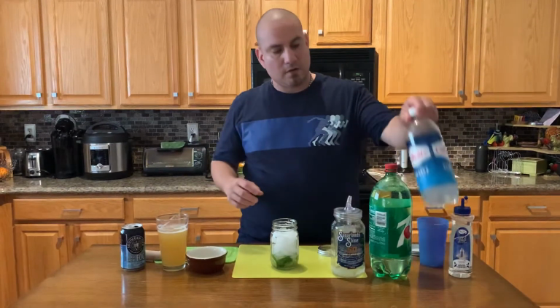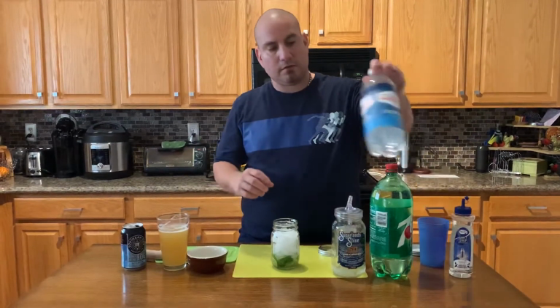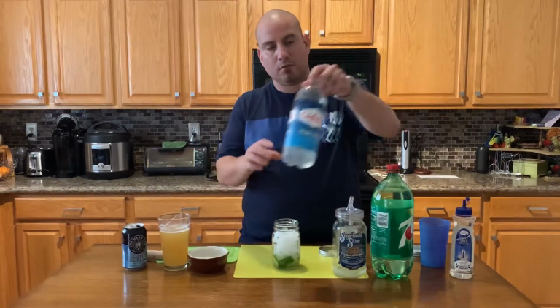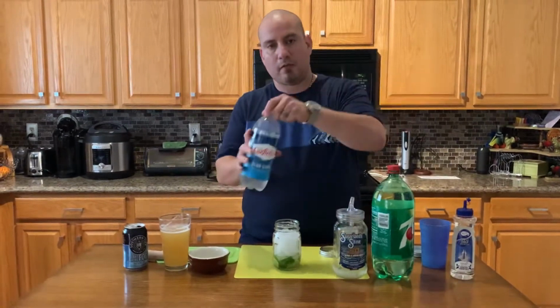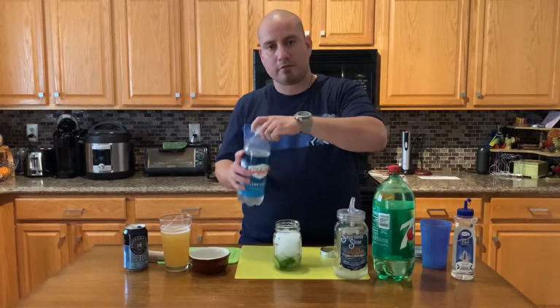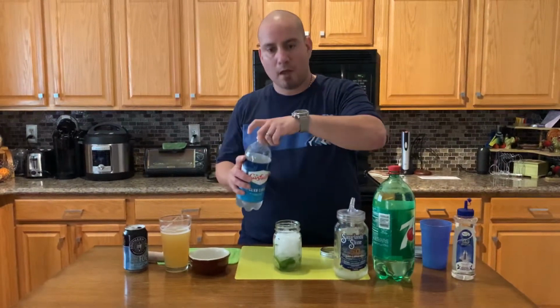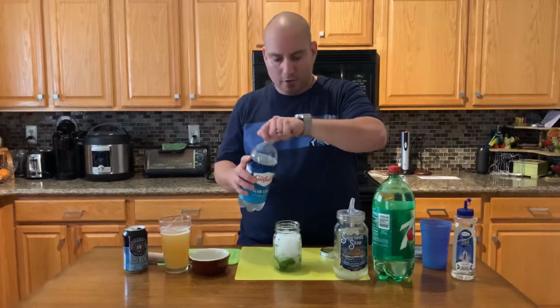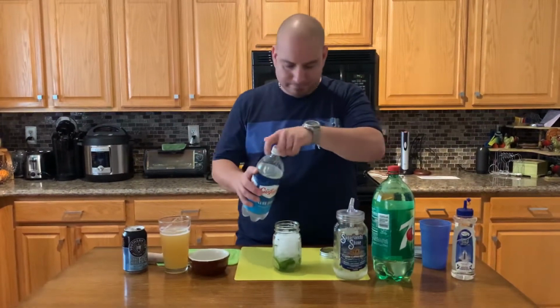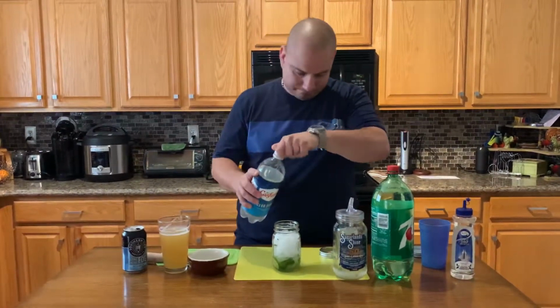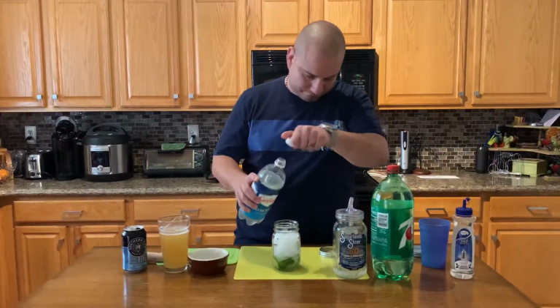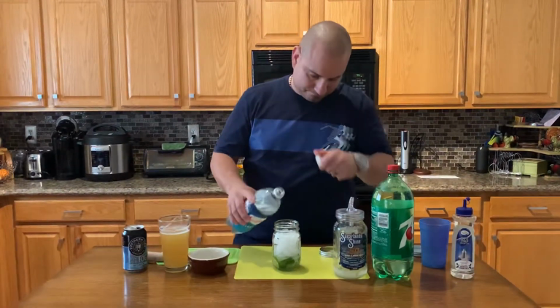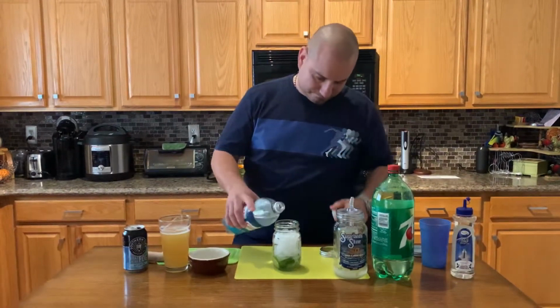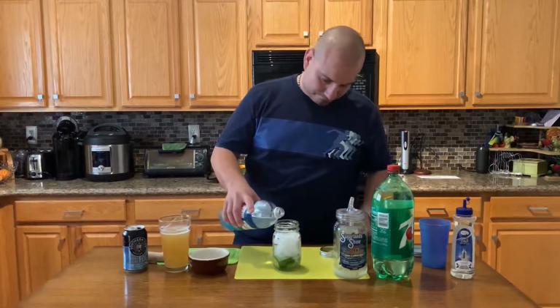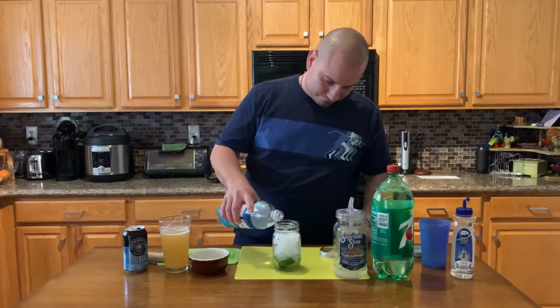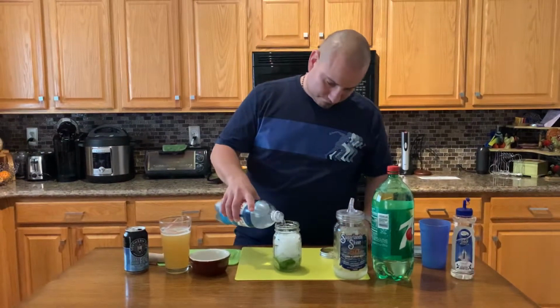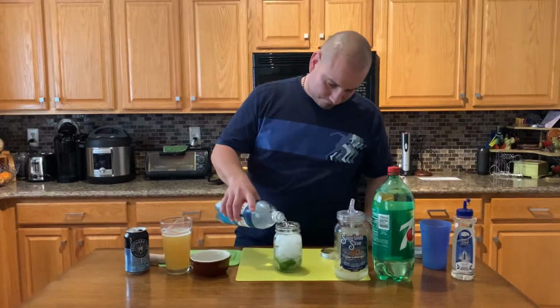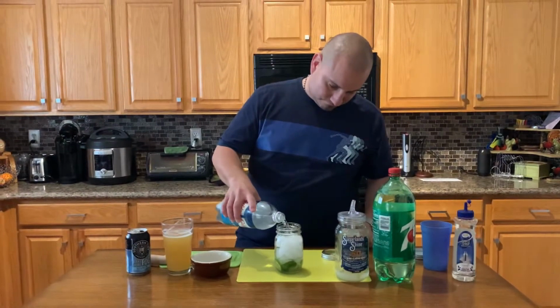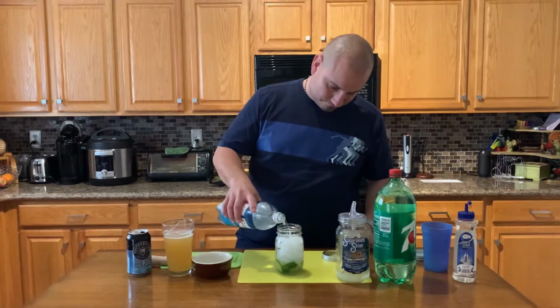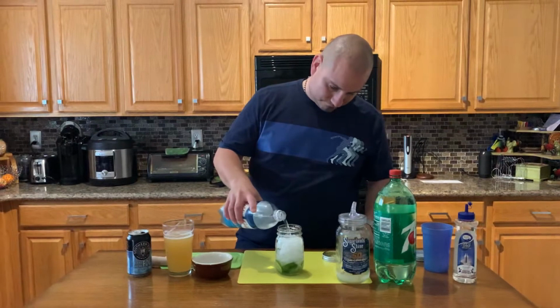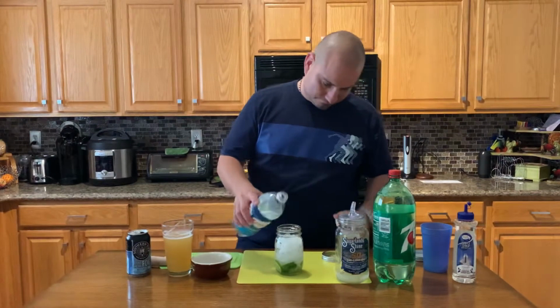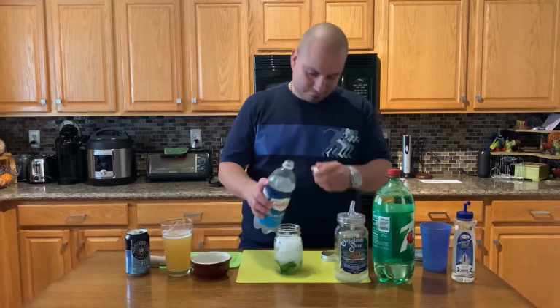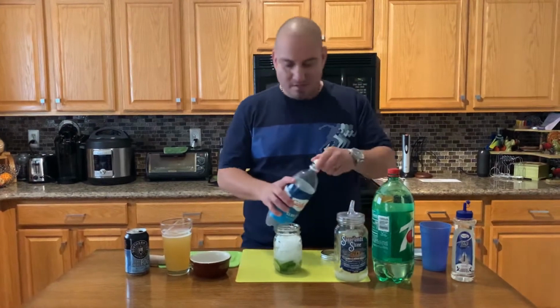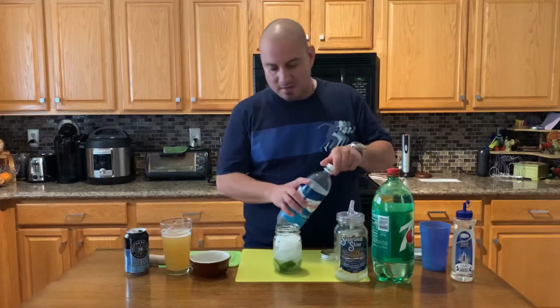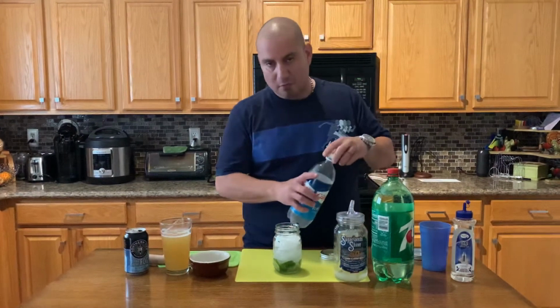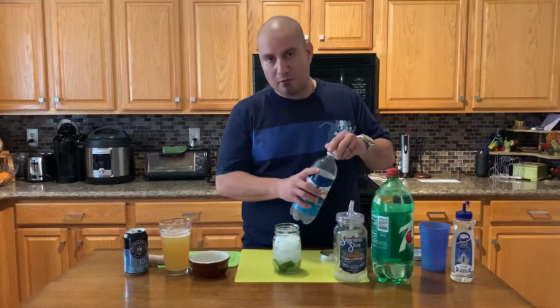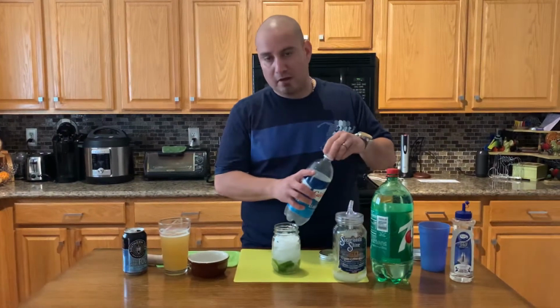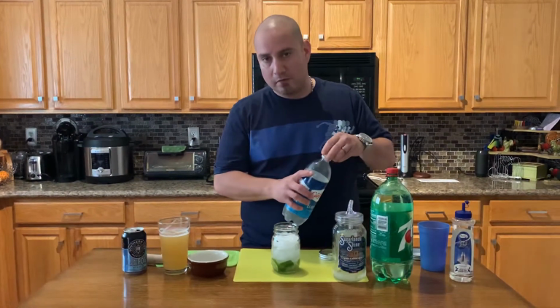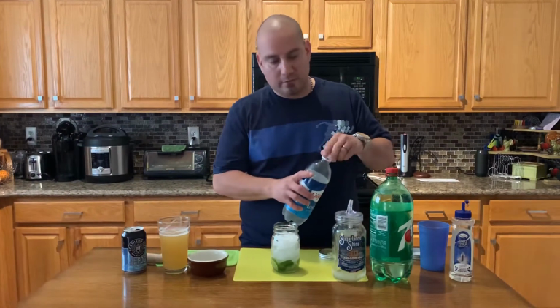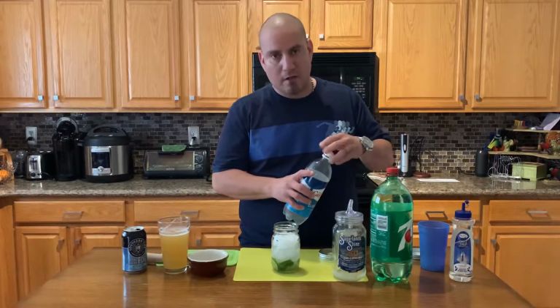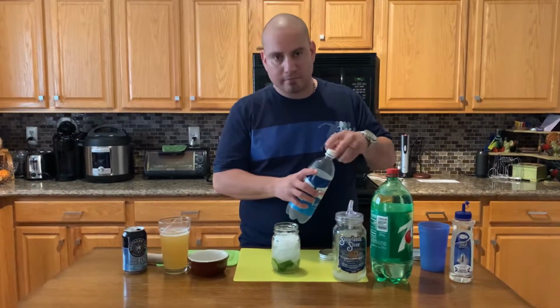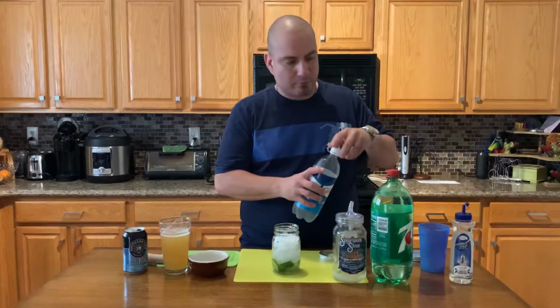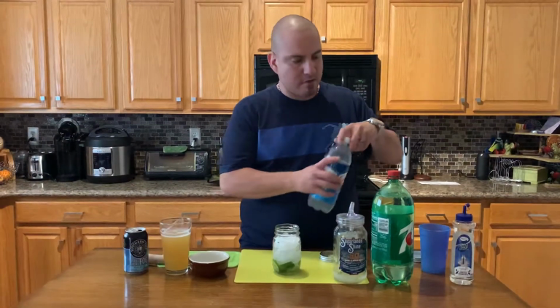We're gonna do a splash of club soda, then we're gonna fill it out with 7-Up or Sprite.